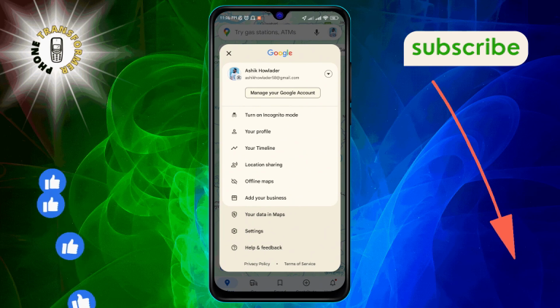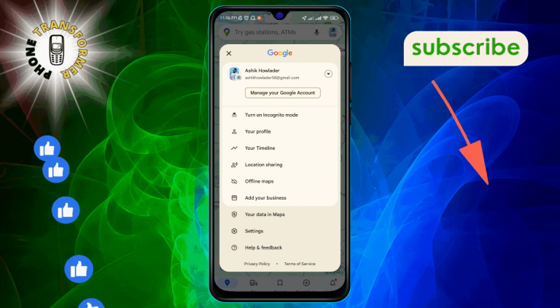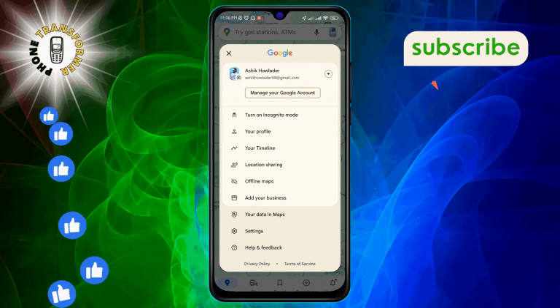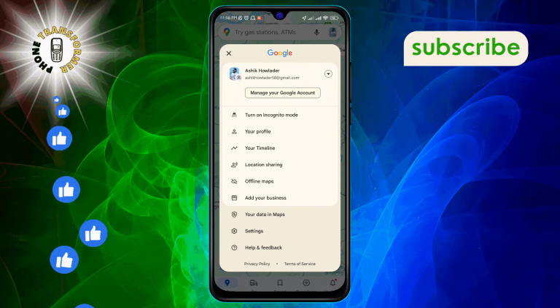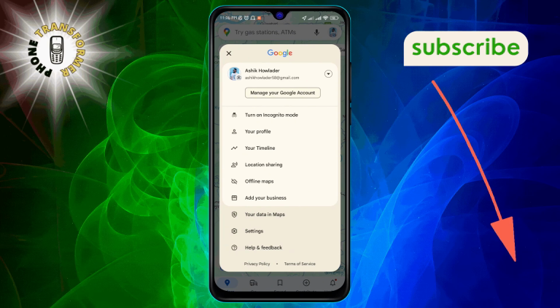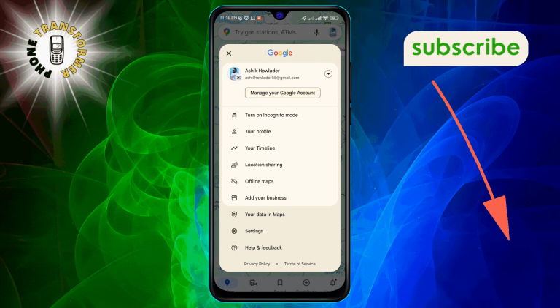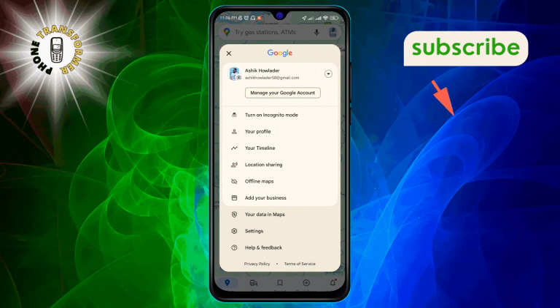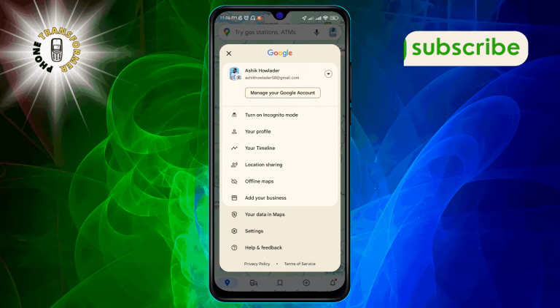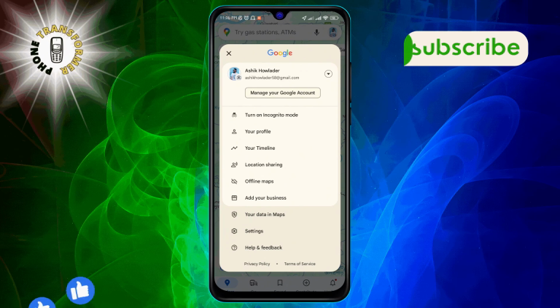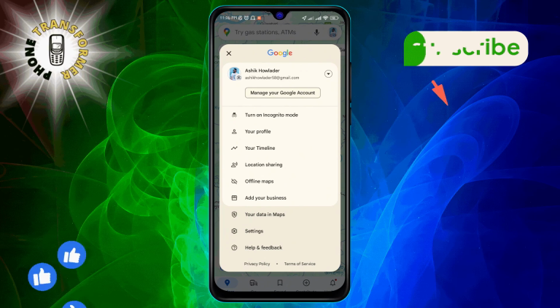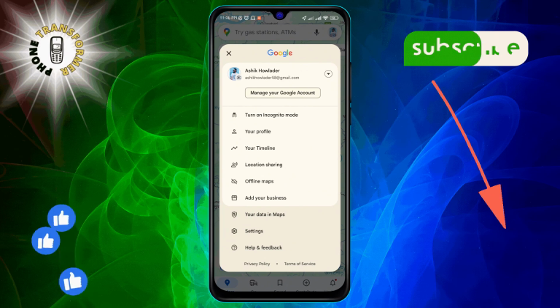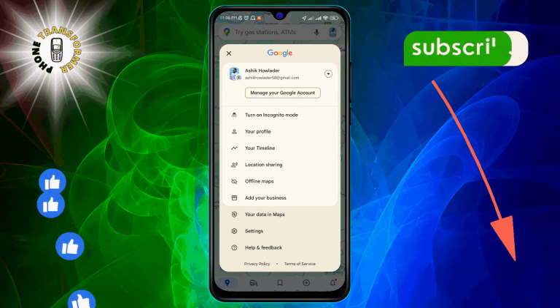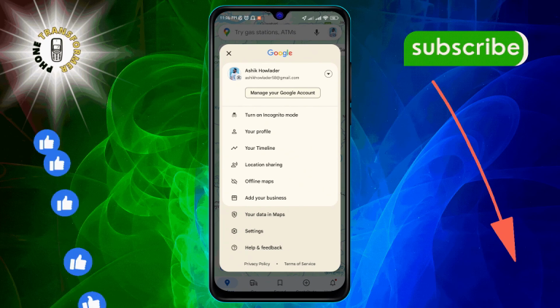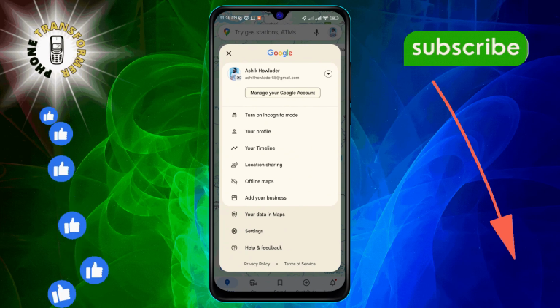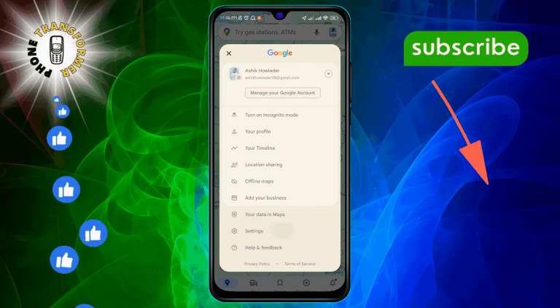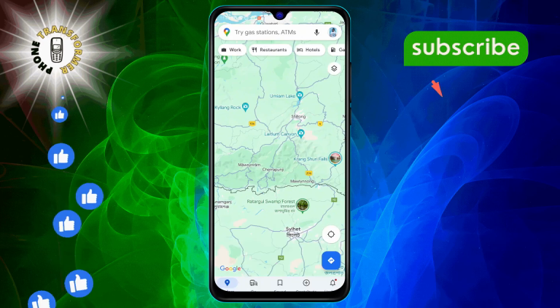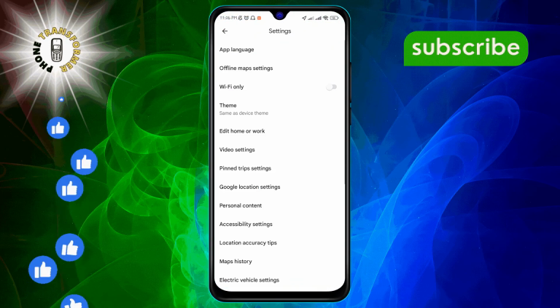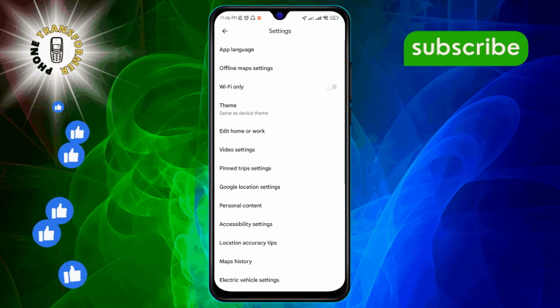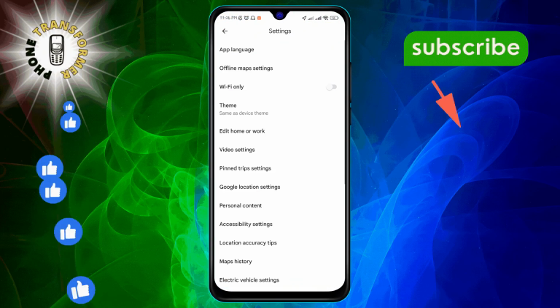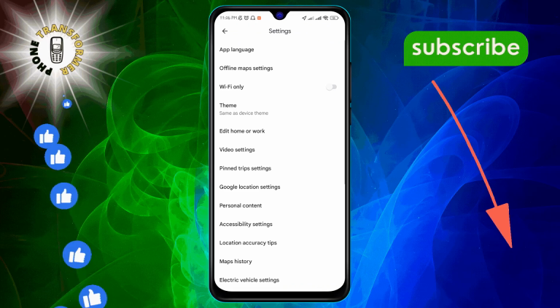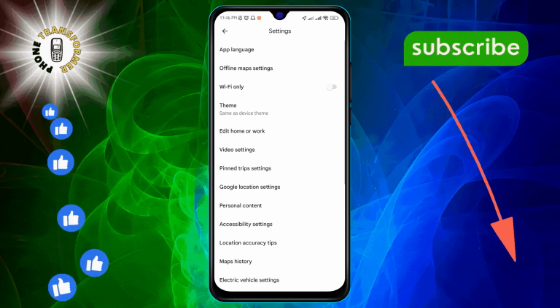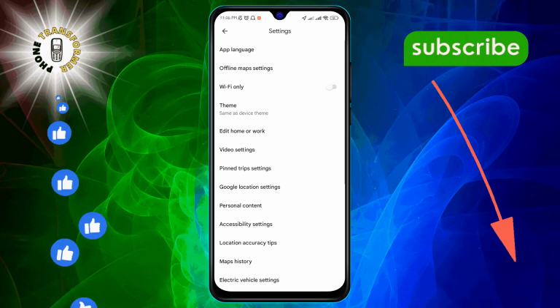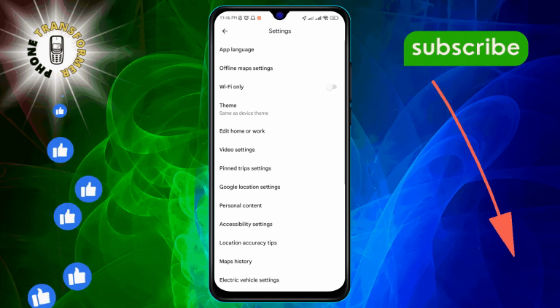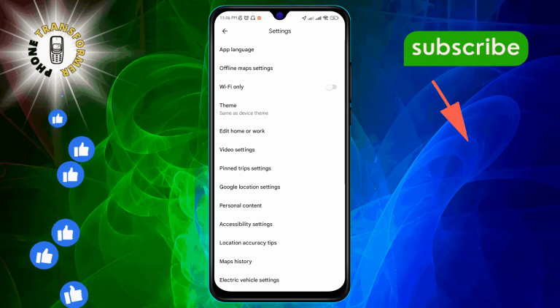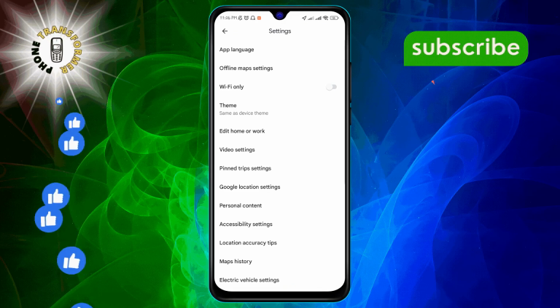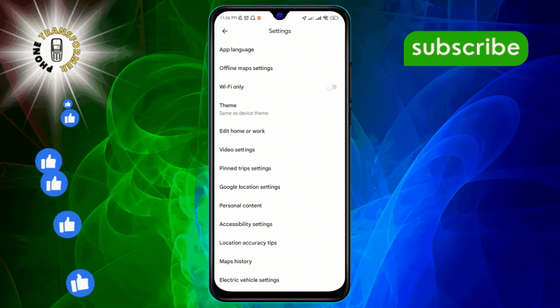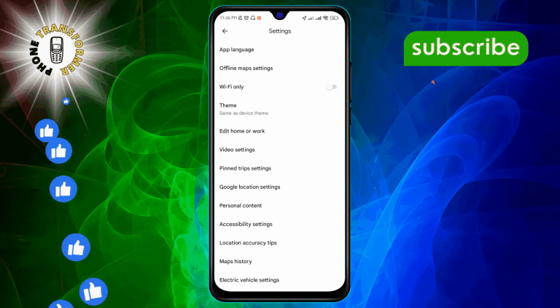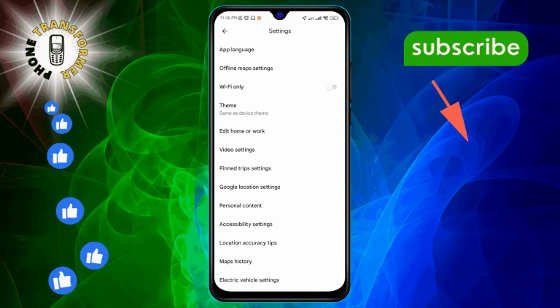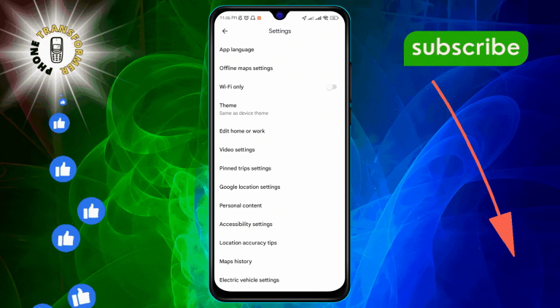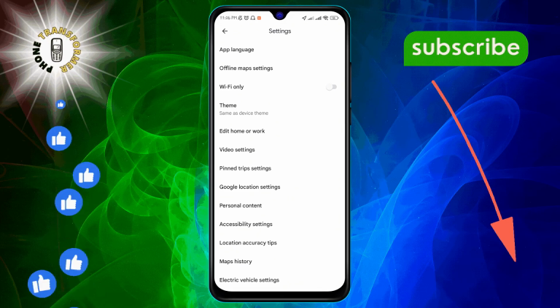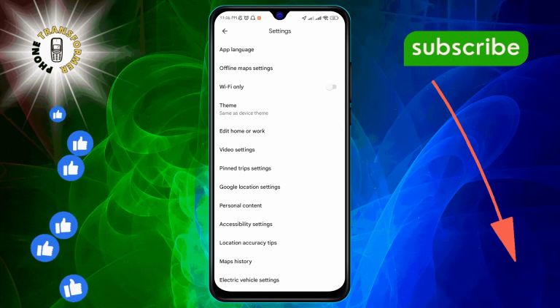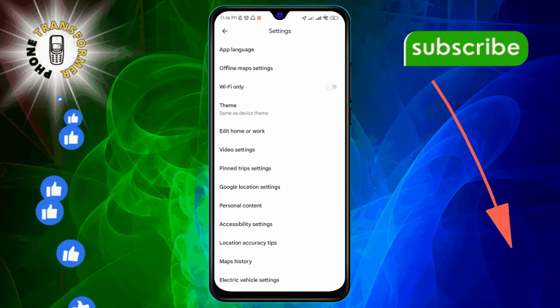Step 3. In the menu, select Settings. This is where you can adjust your preferences for the app.